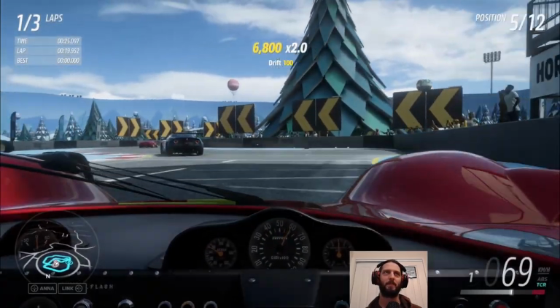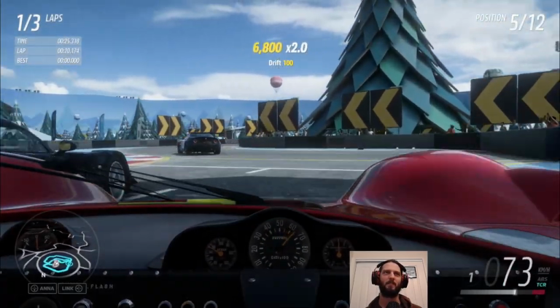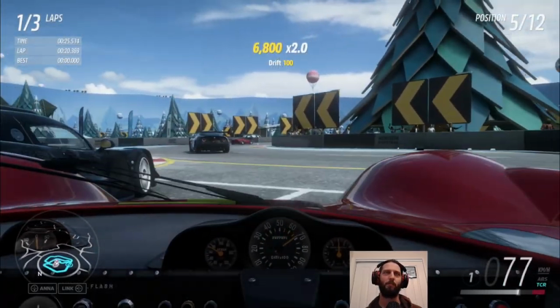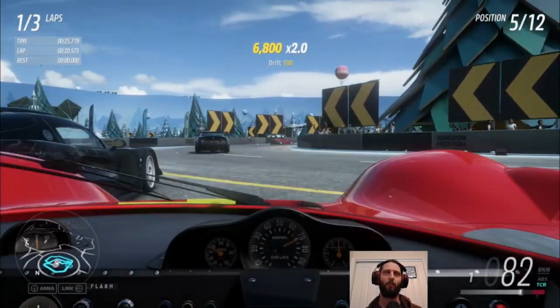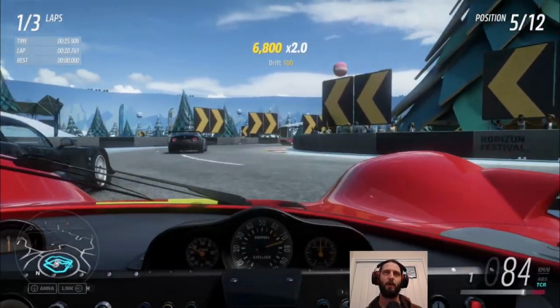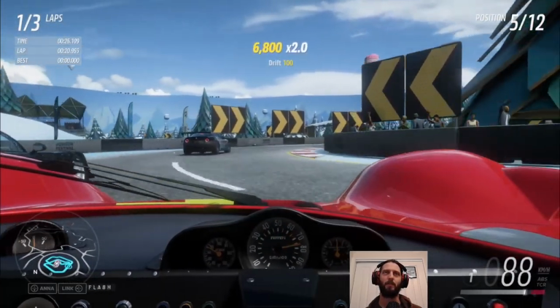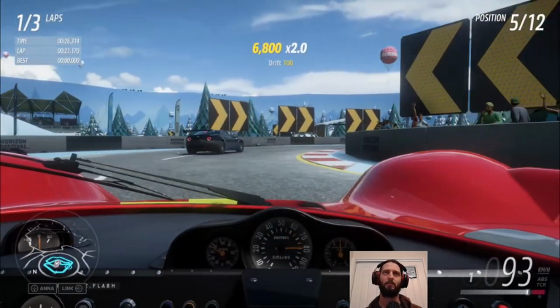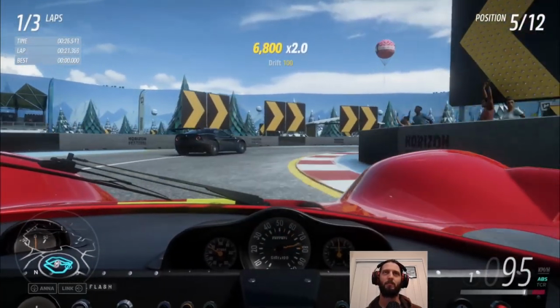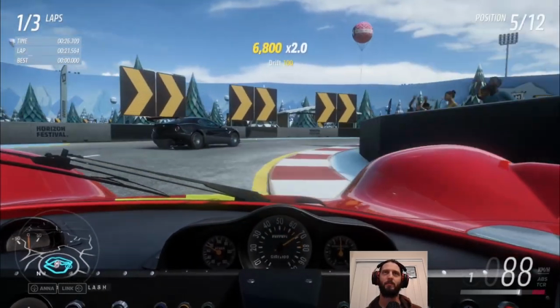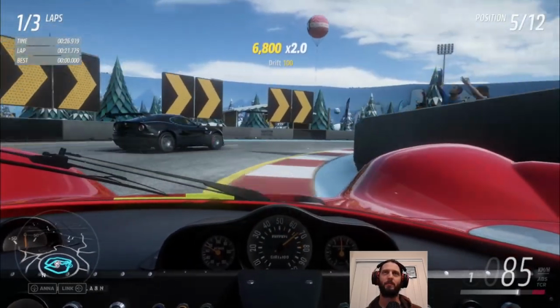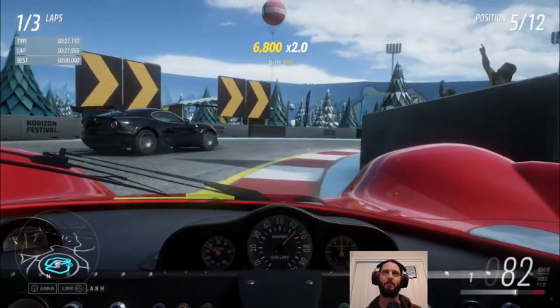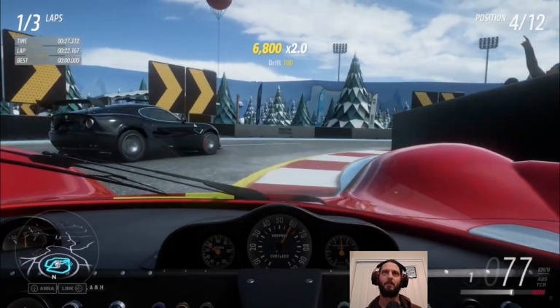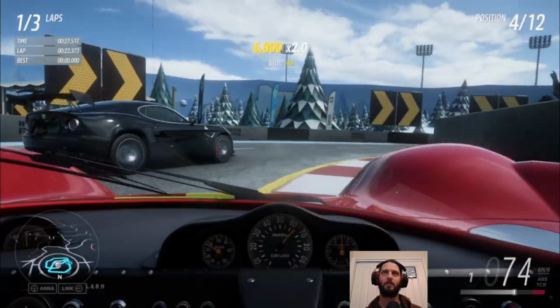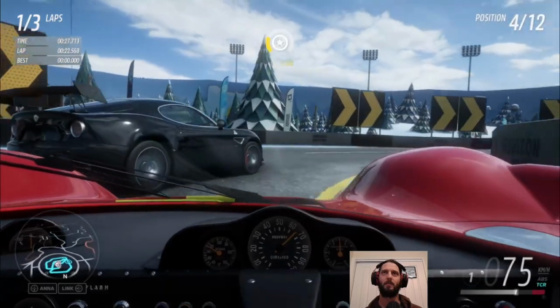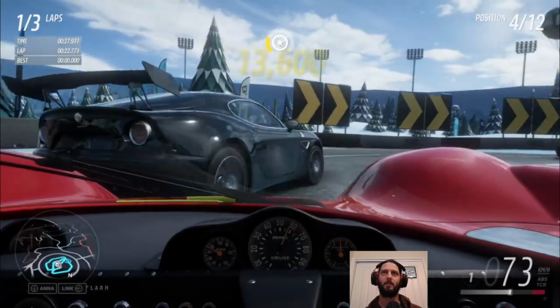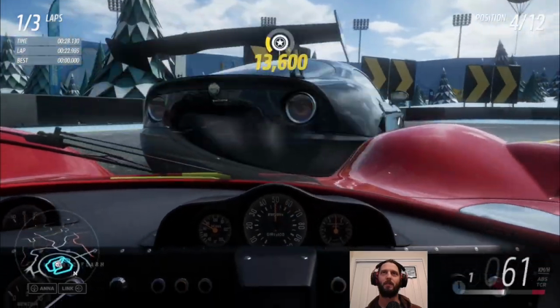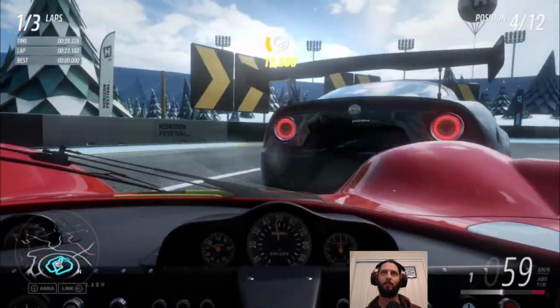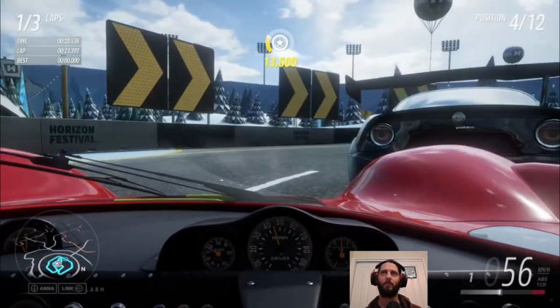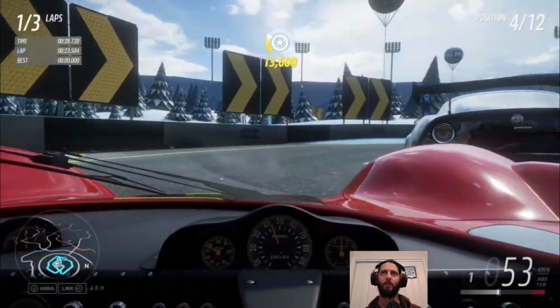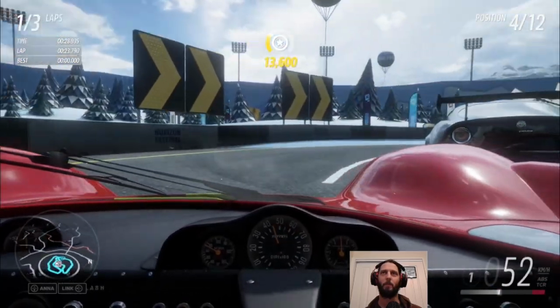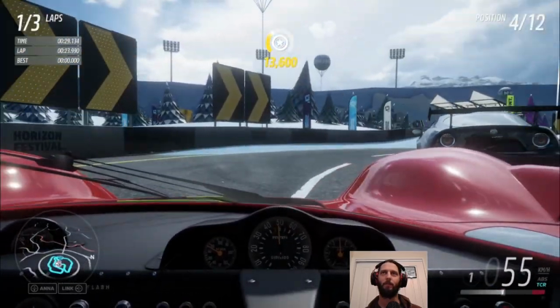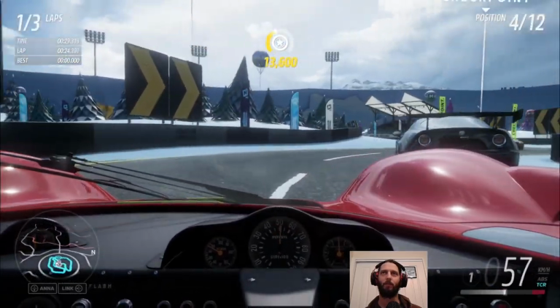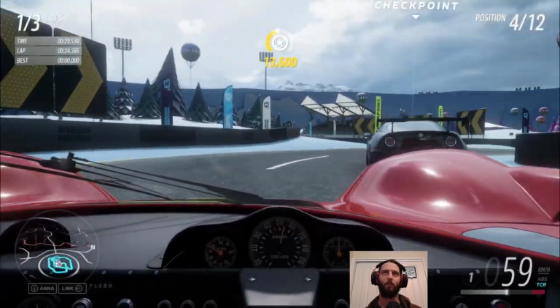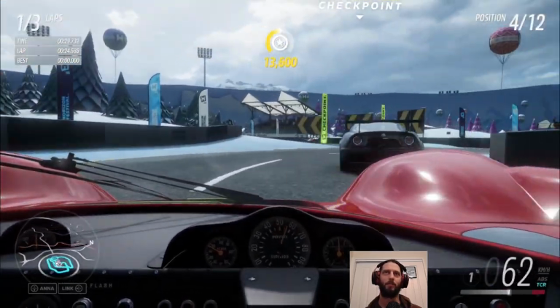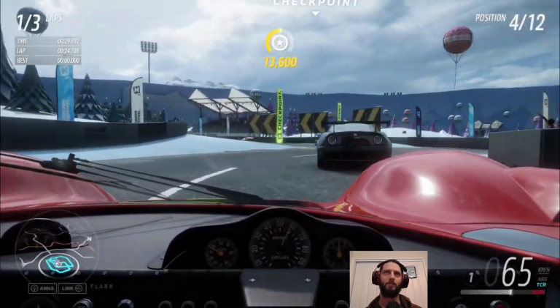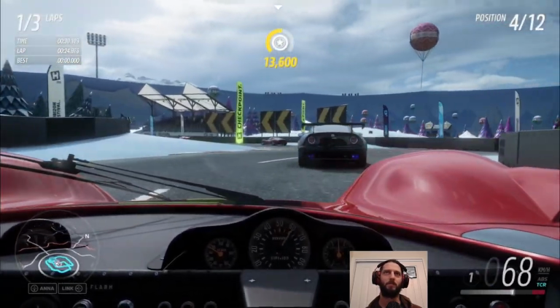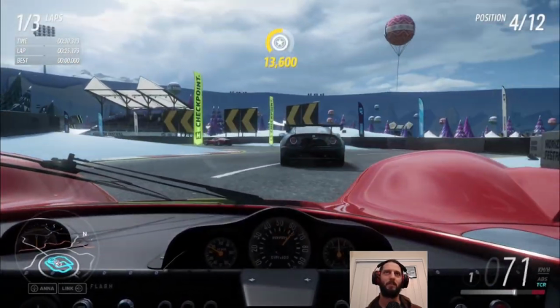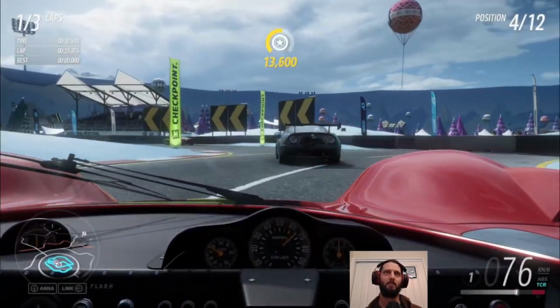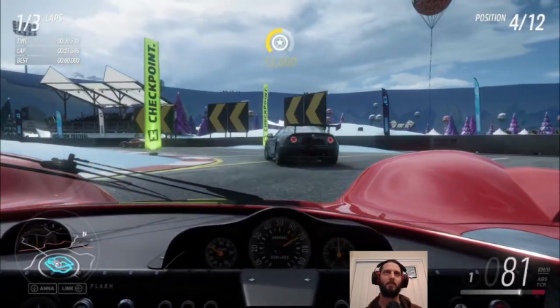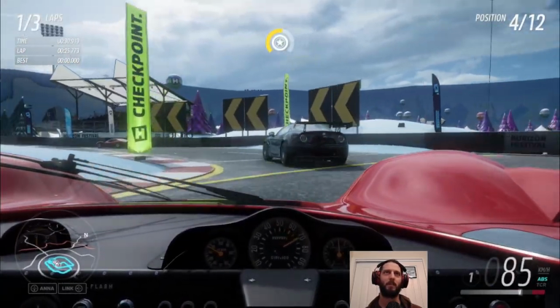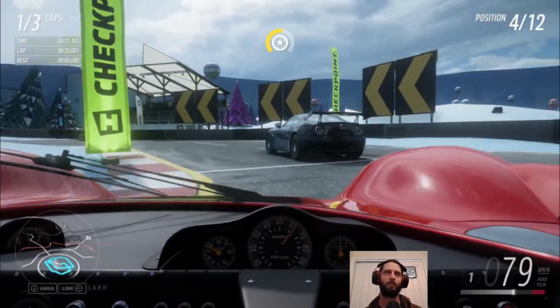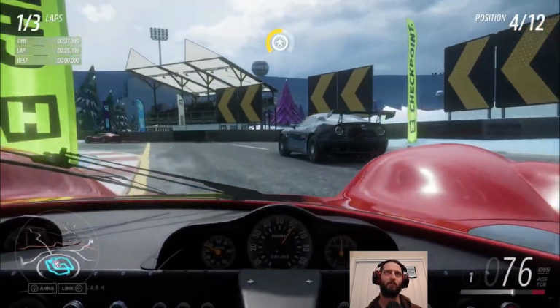There's an Alfa Romeo there. I think I've only got a couple of Alfa Romeos - I need to collect a few more.